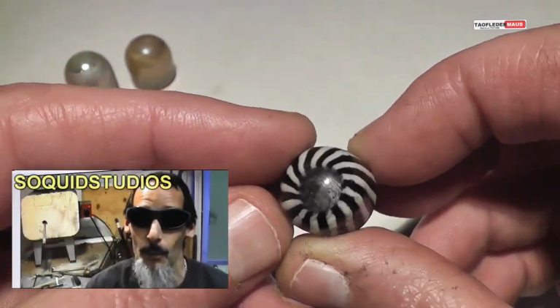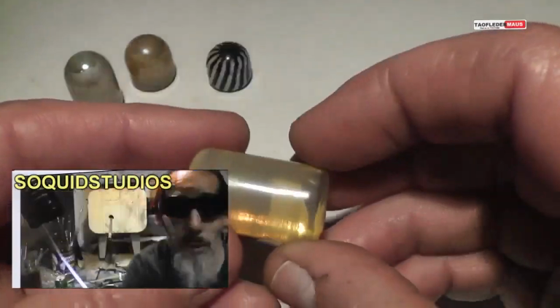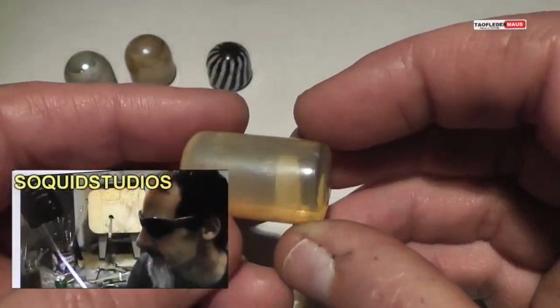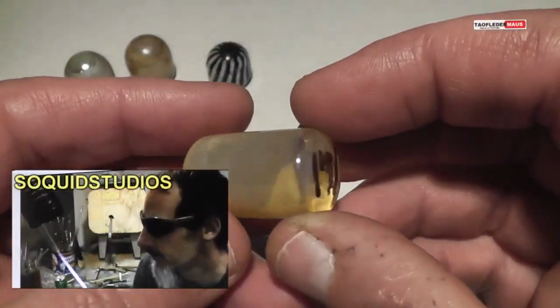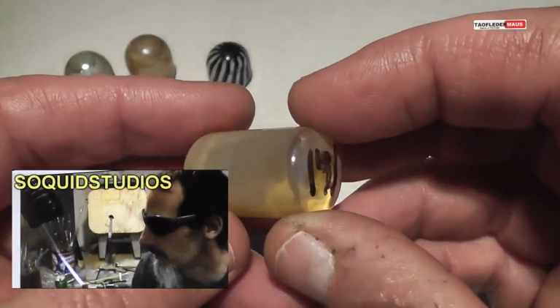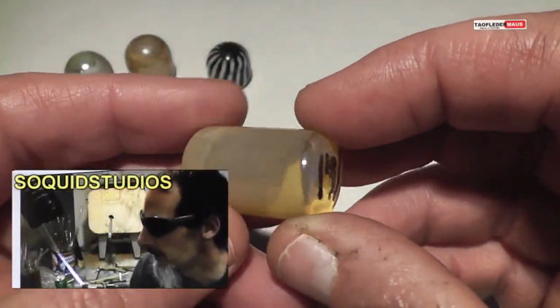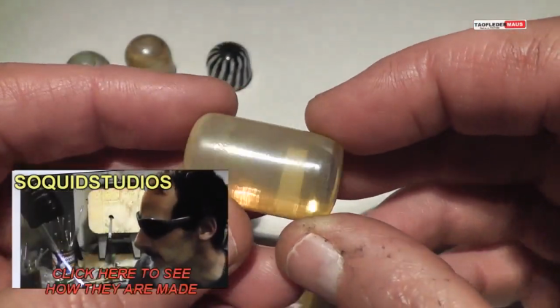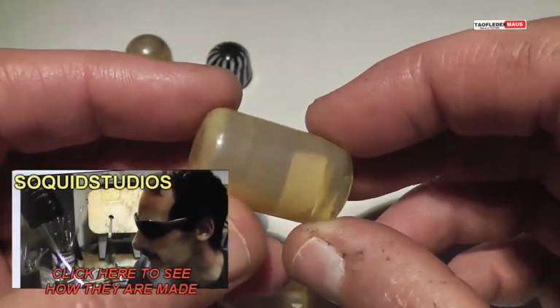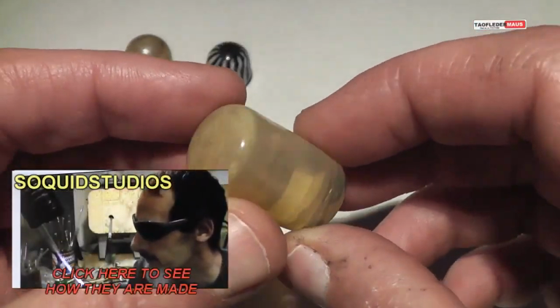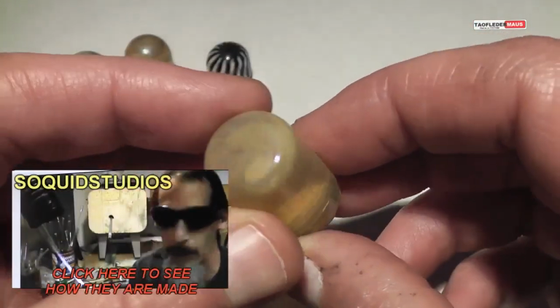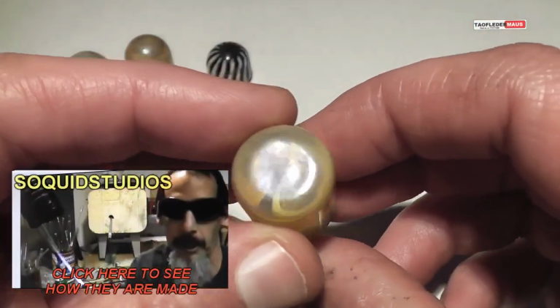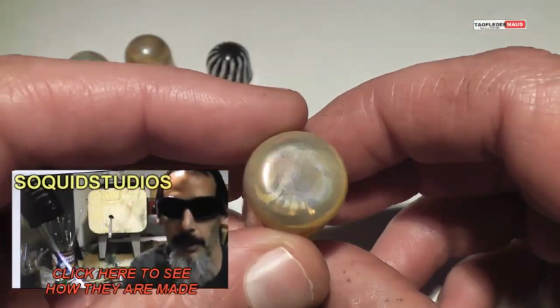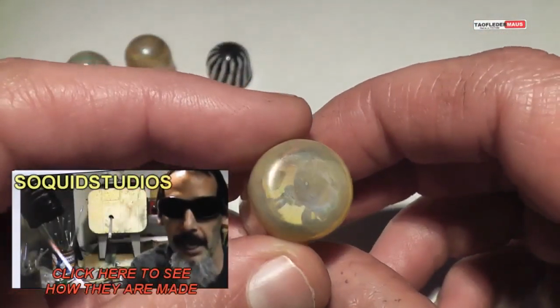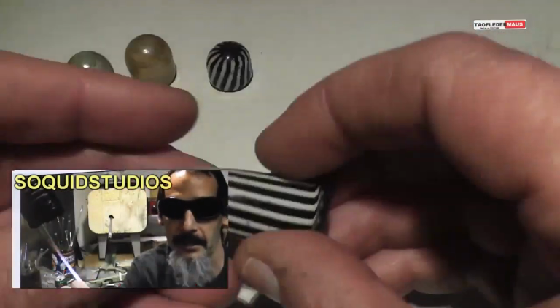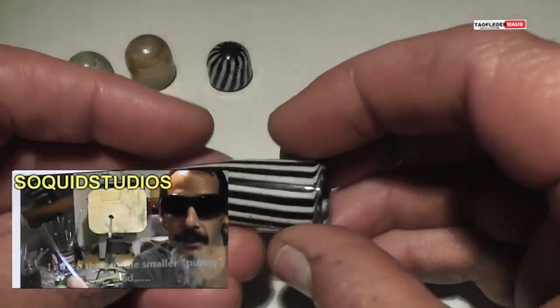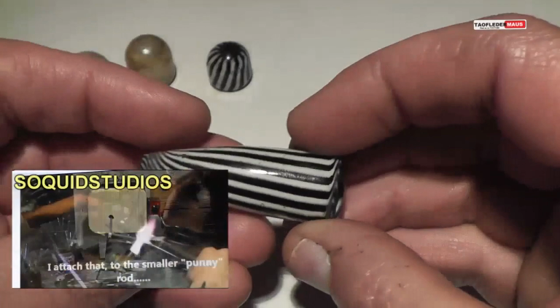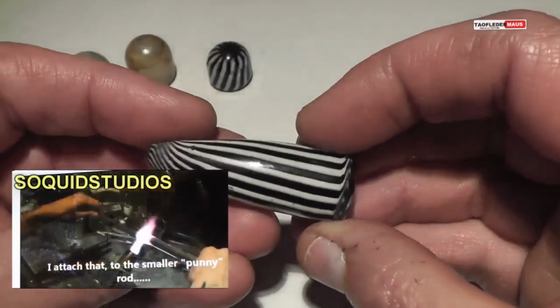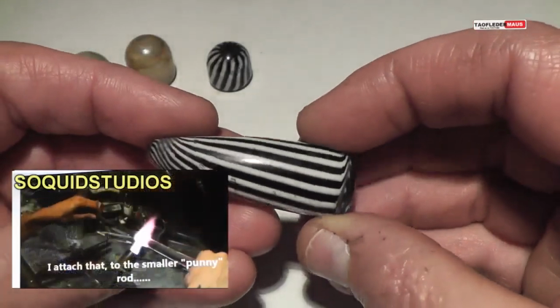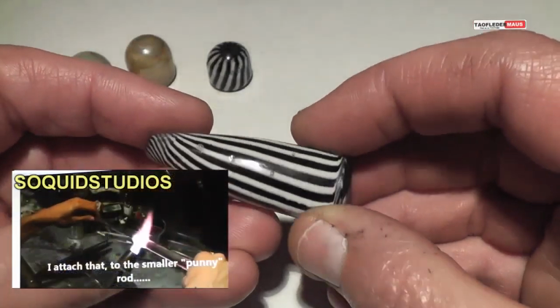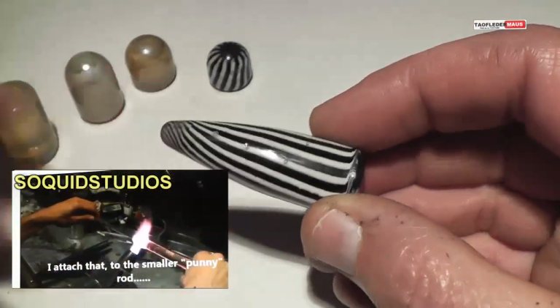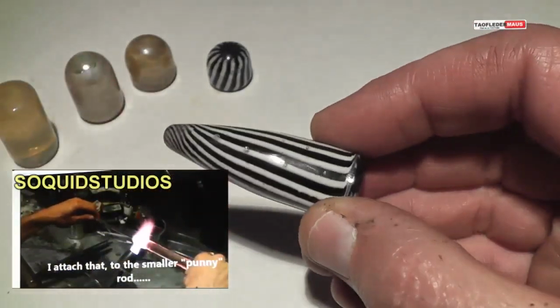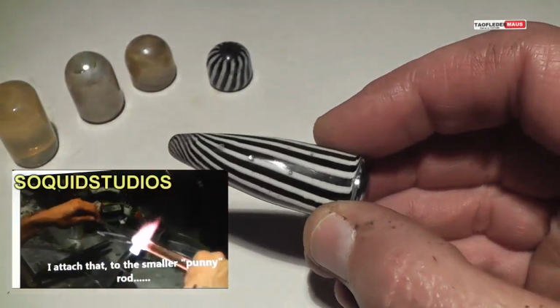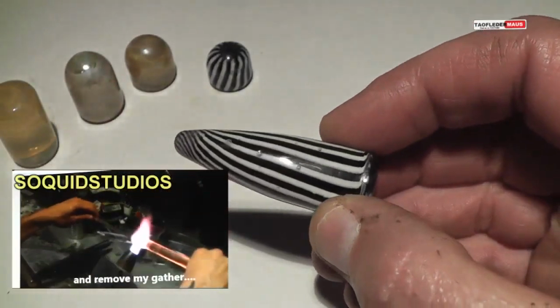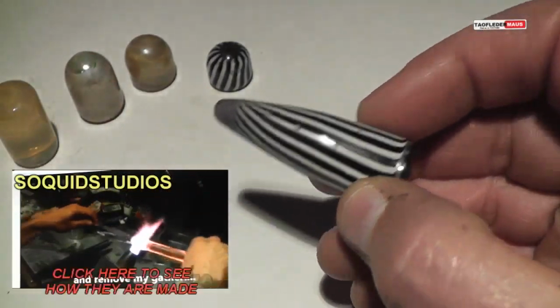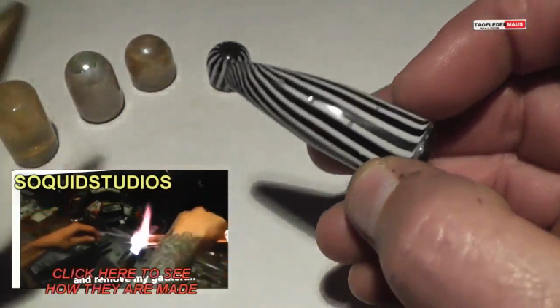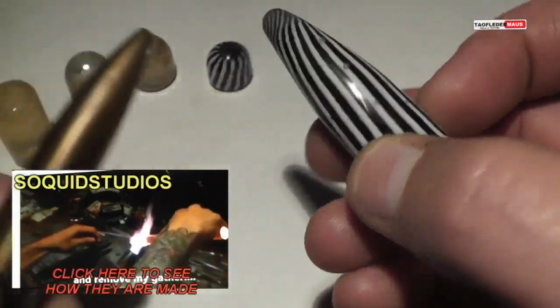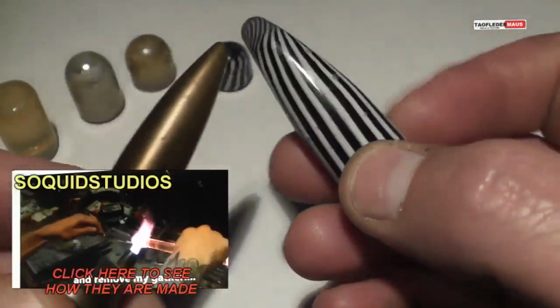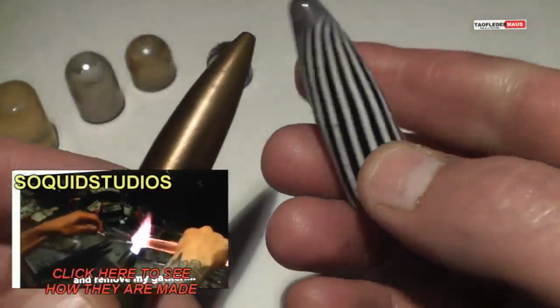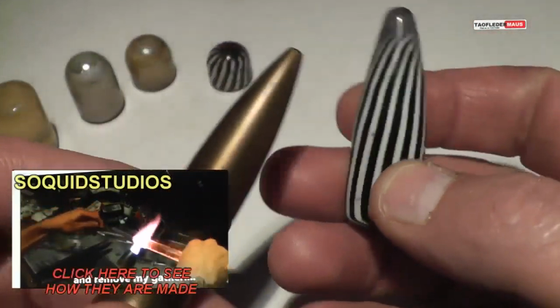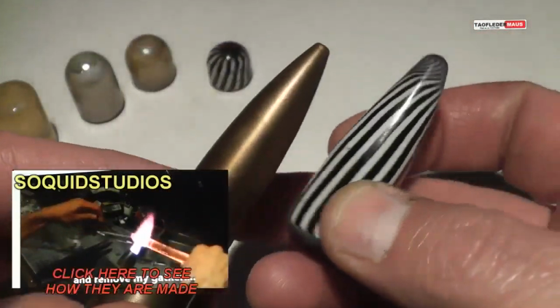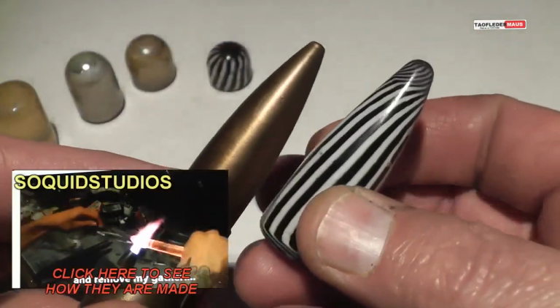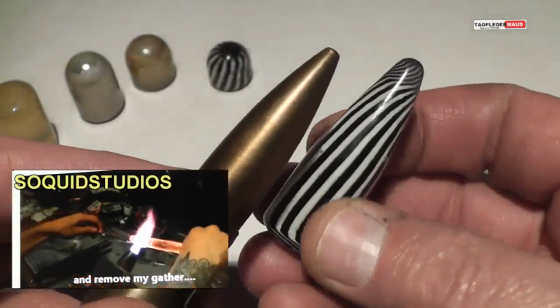If you're interested in seeing how these were made, check it out. Click on the link and I'll also put a link in the description.